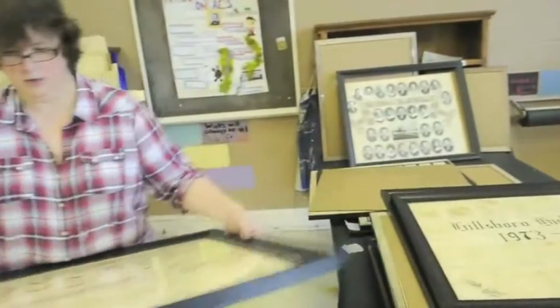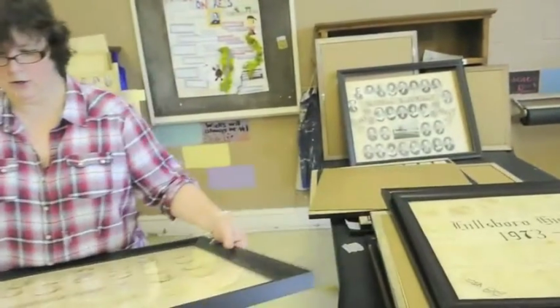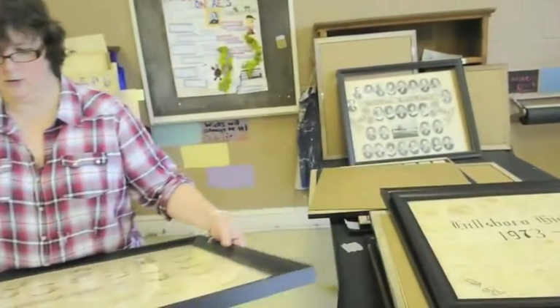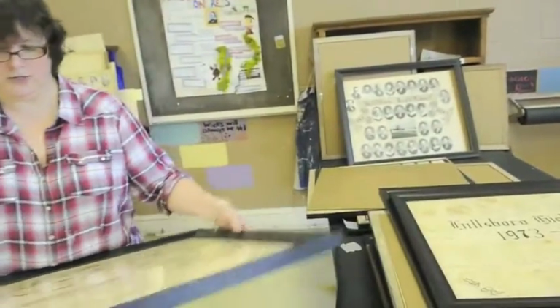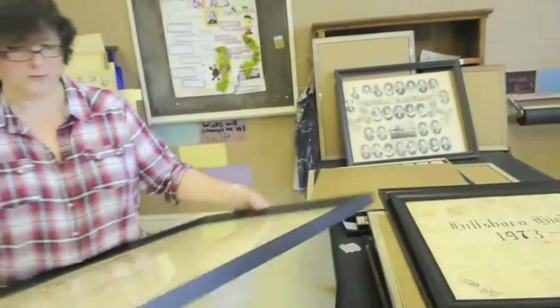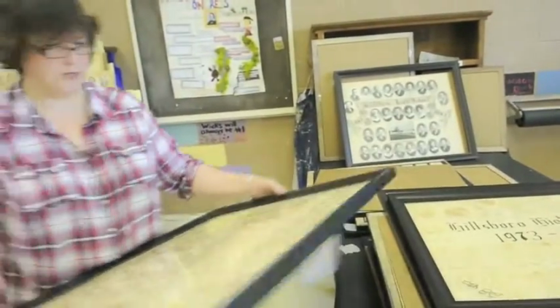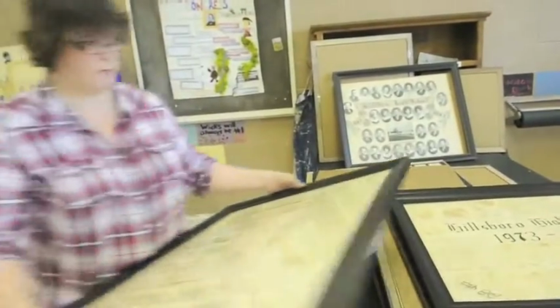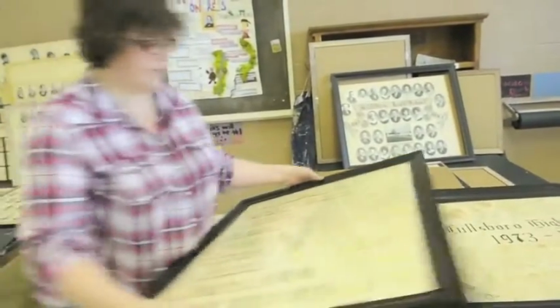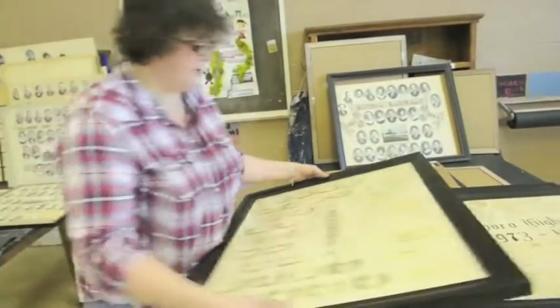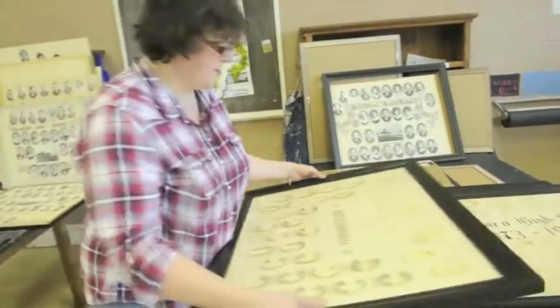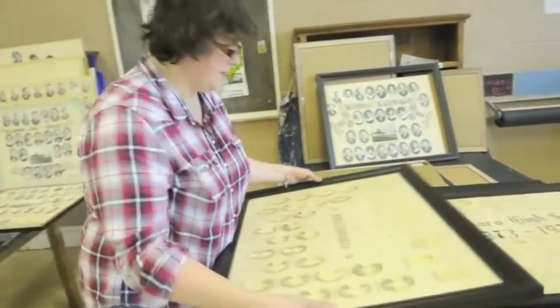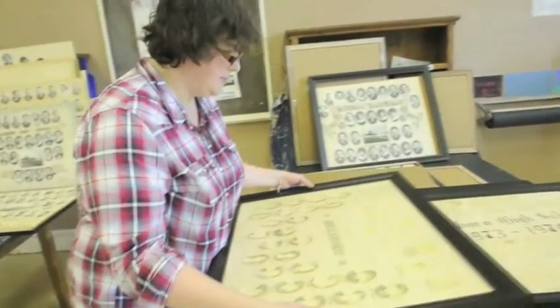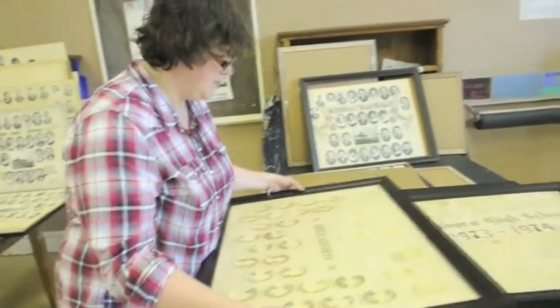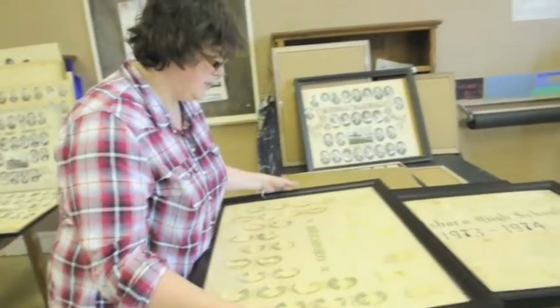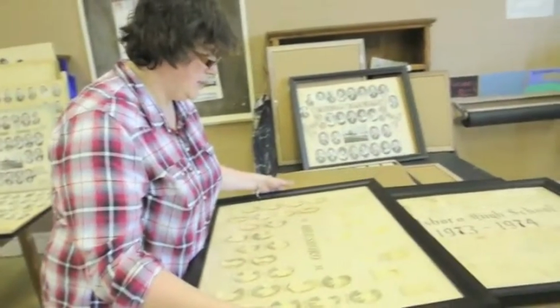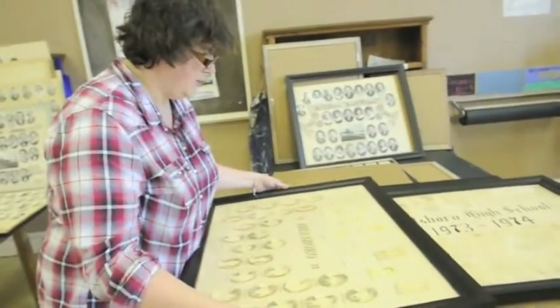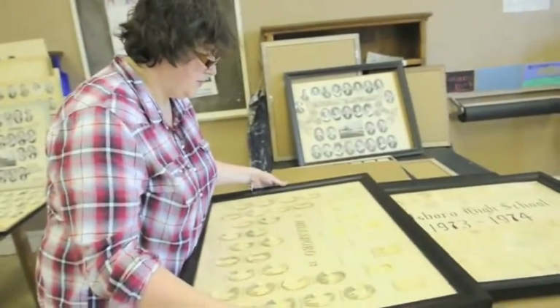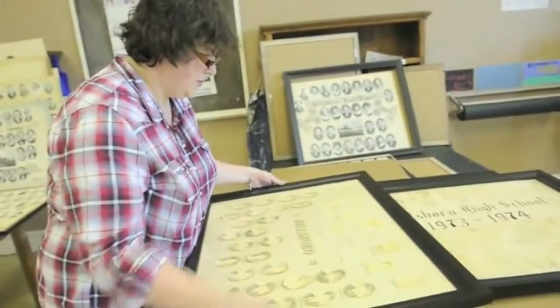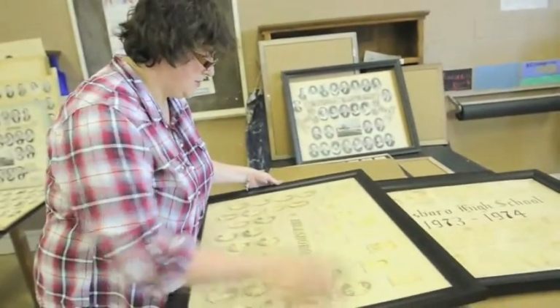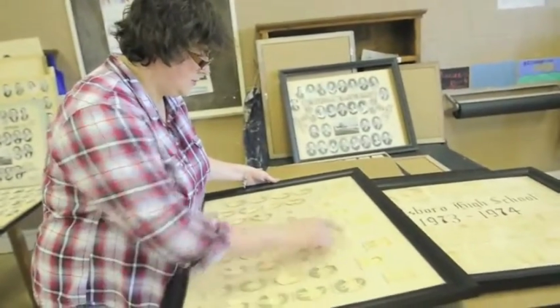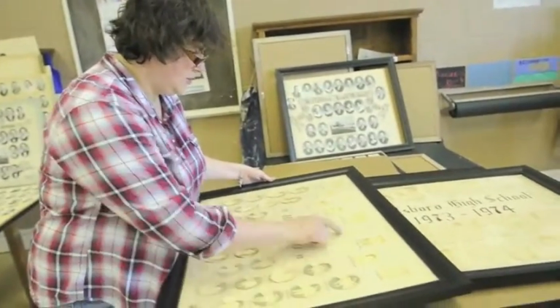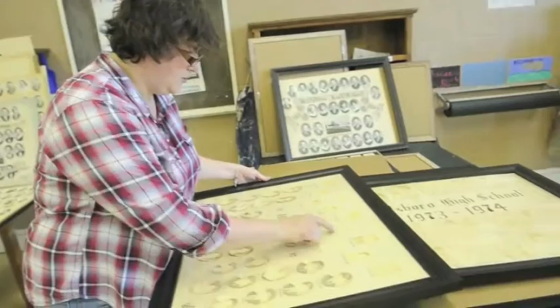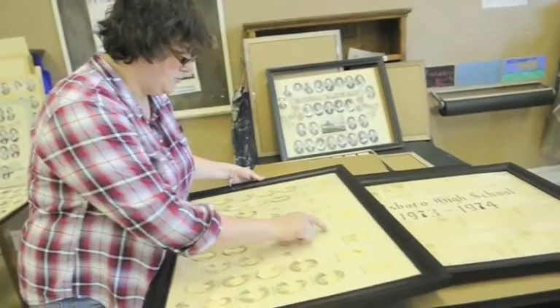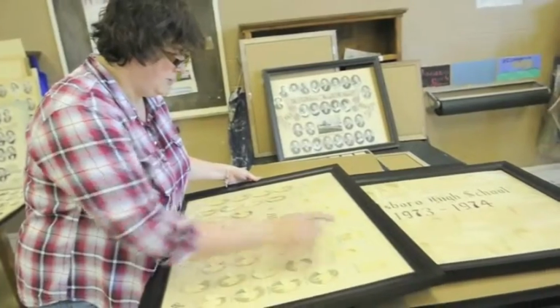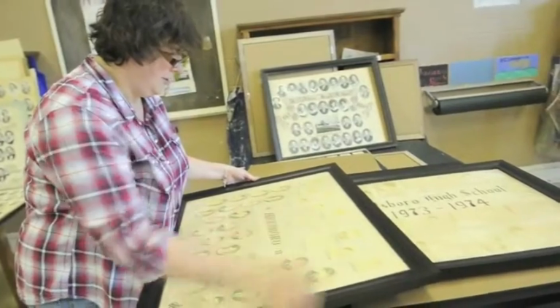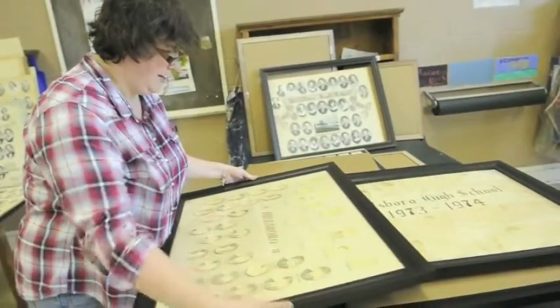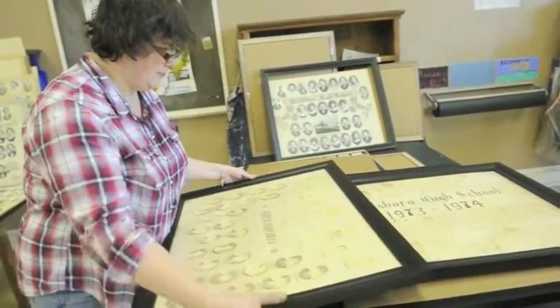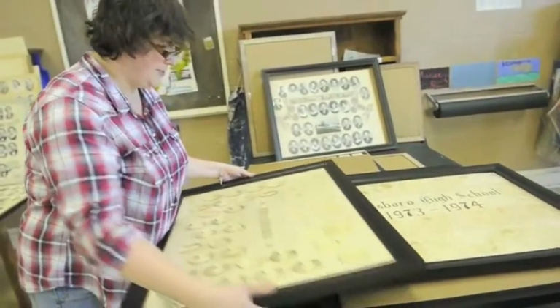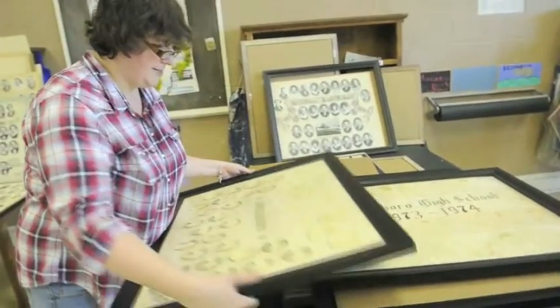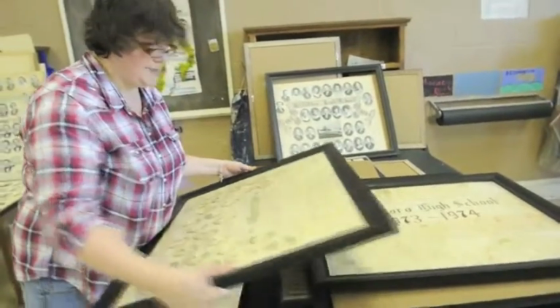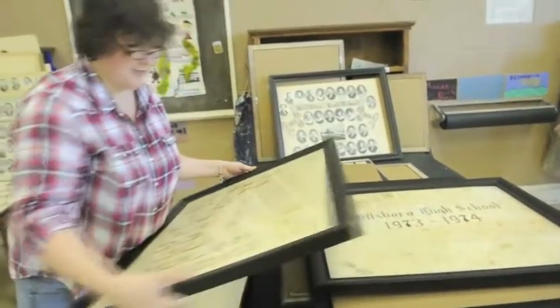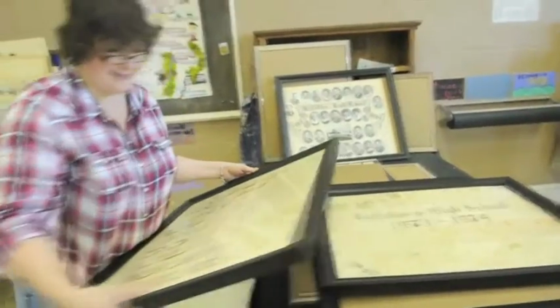Oh, there's Mr. Willie Wilson — he's the one that used to be a student and was a teacher there too.